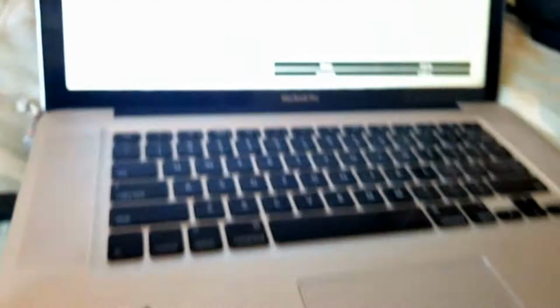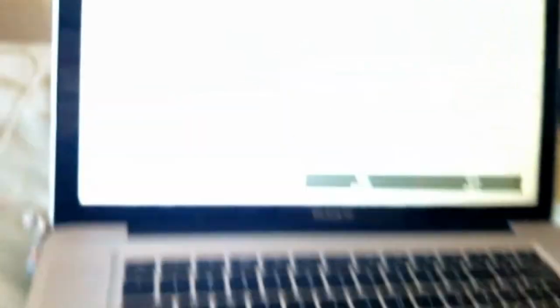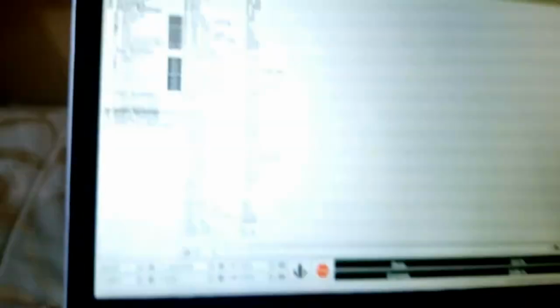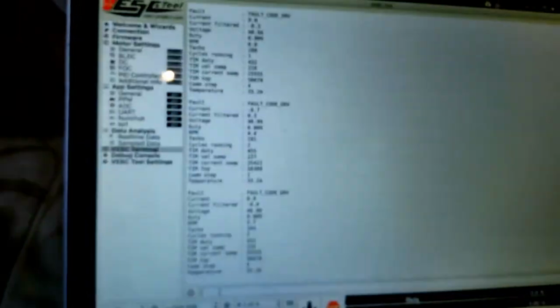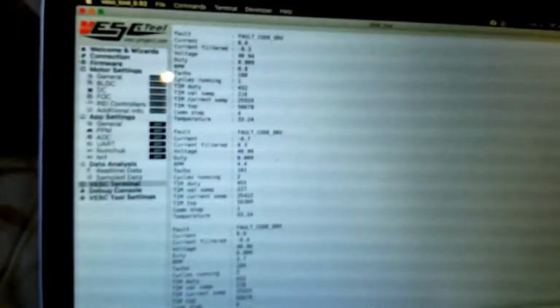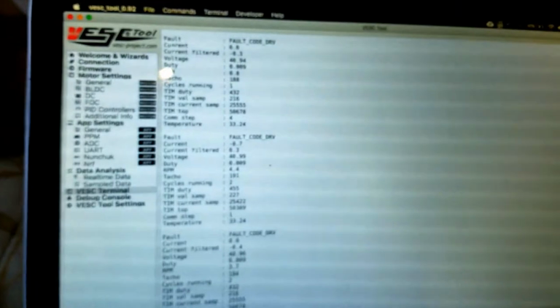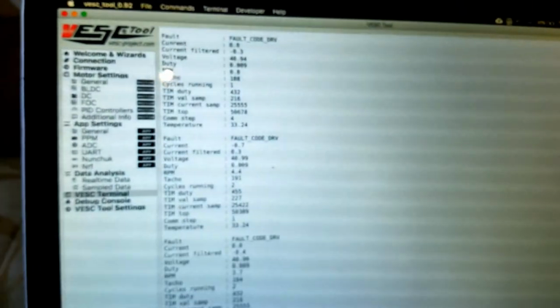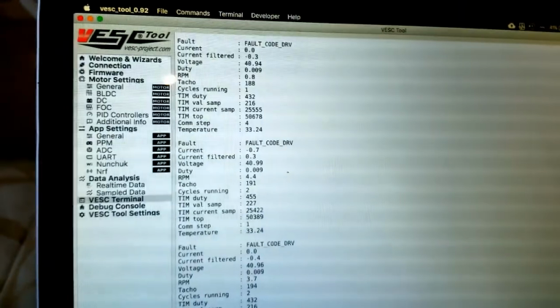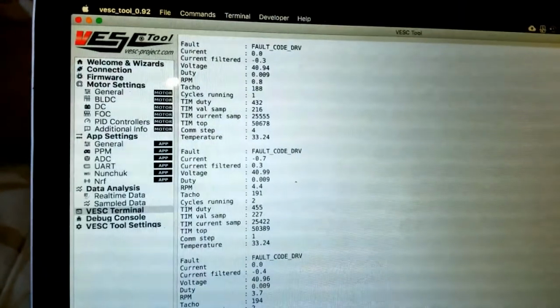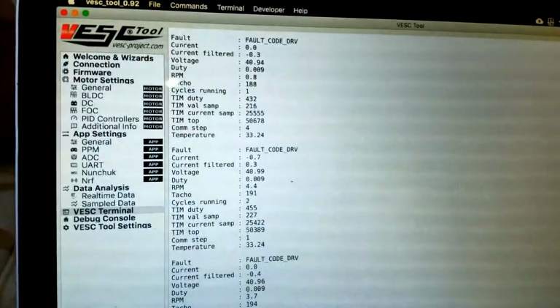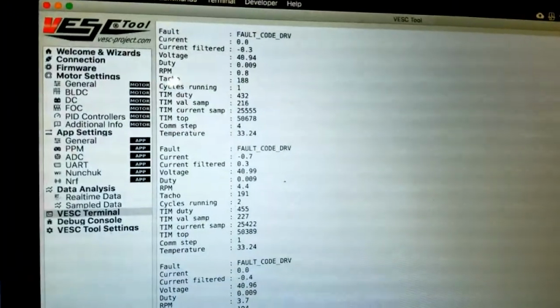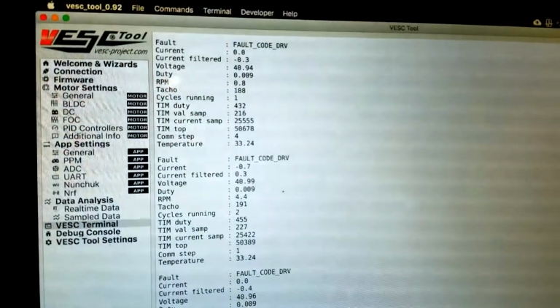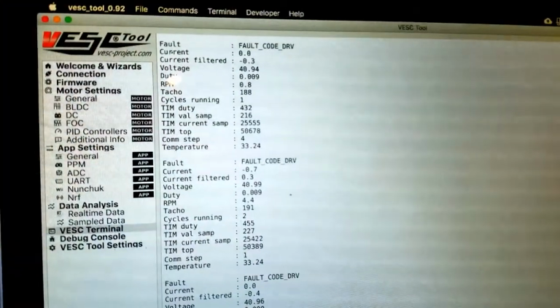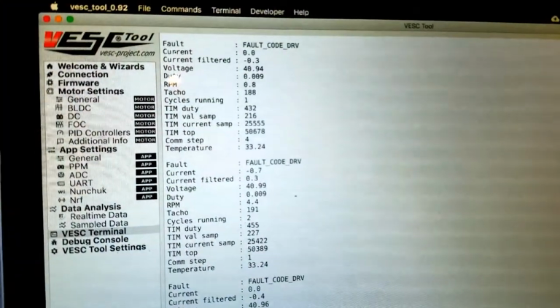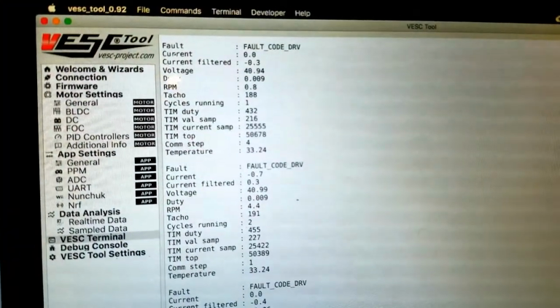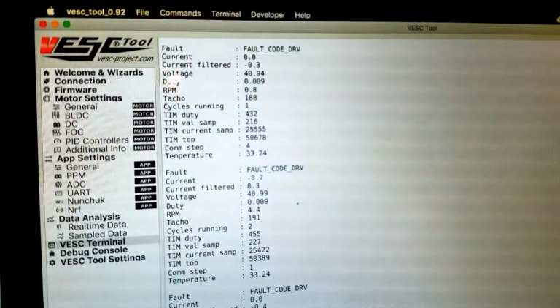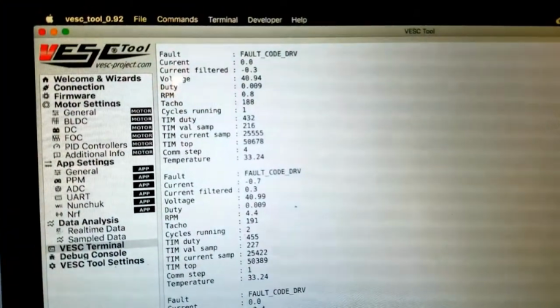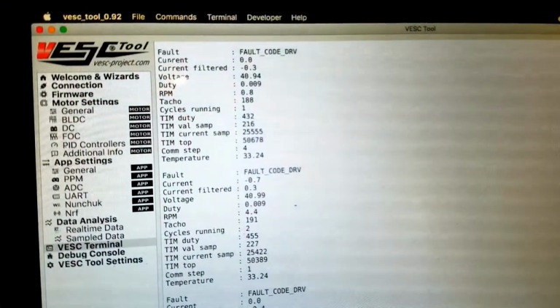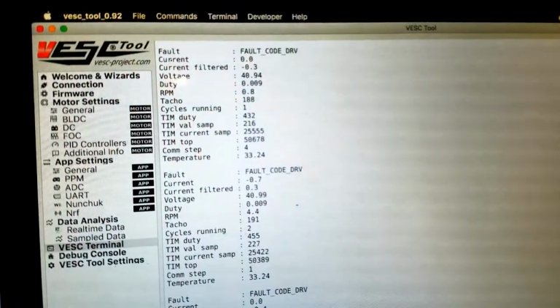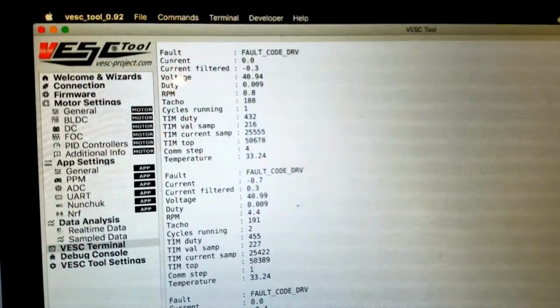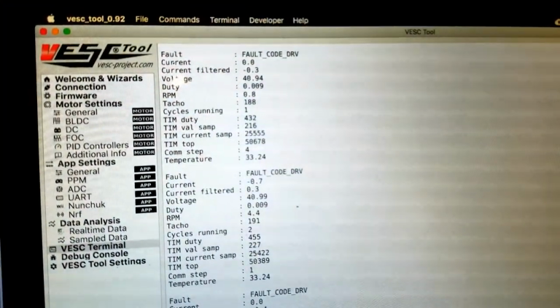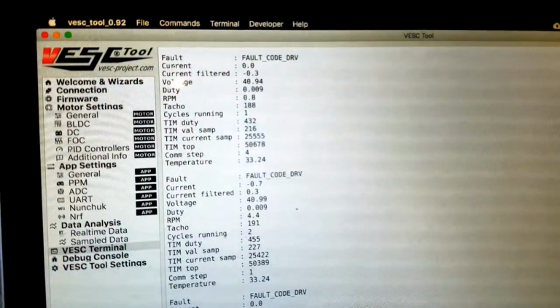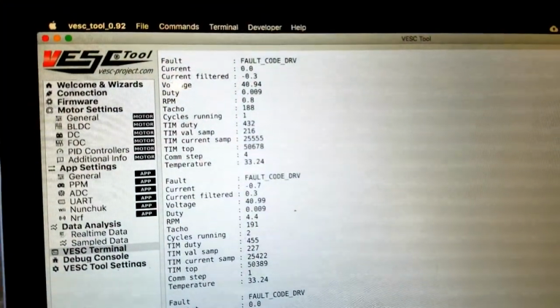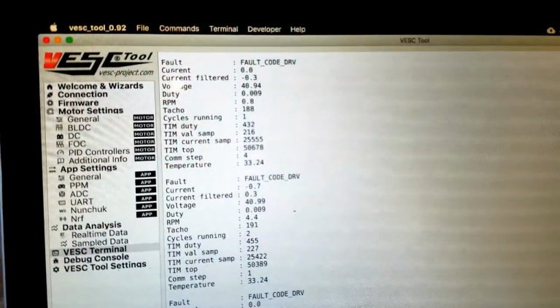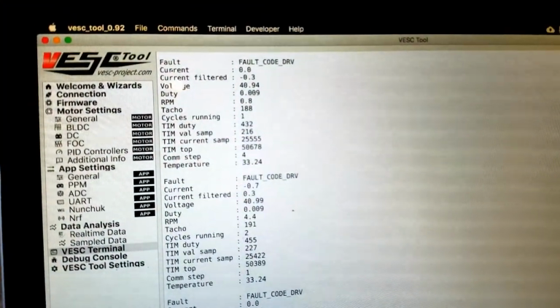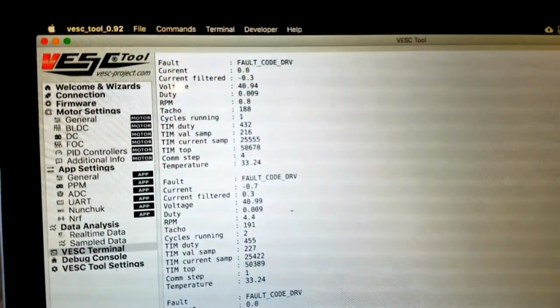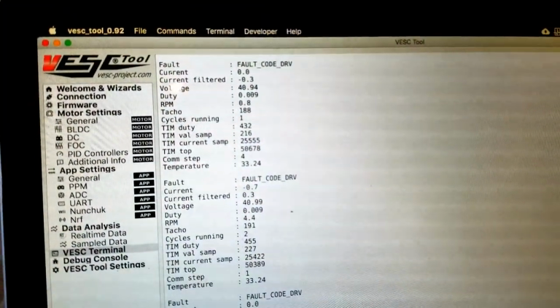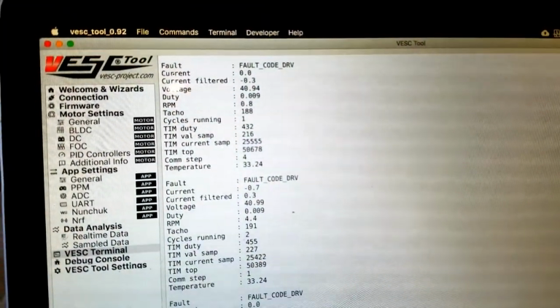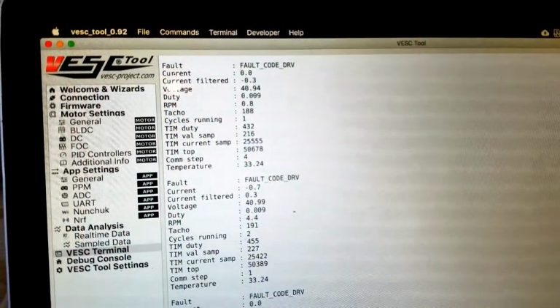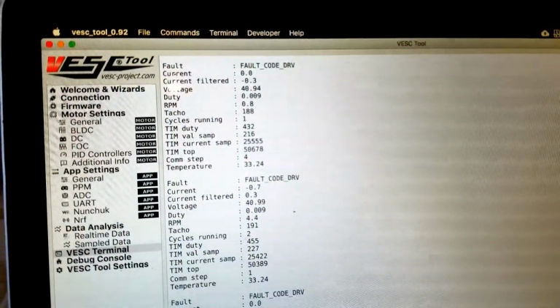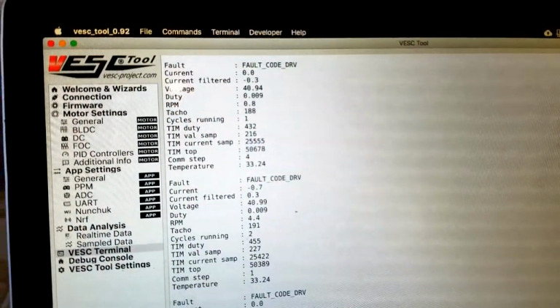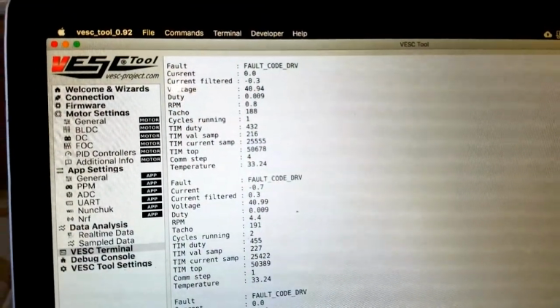As you can see on the screen here, on the VESC tool, it says fault code DRV.